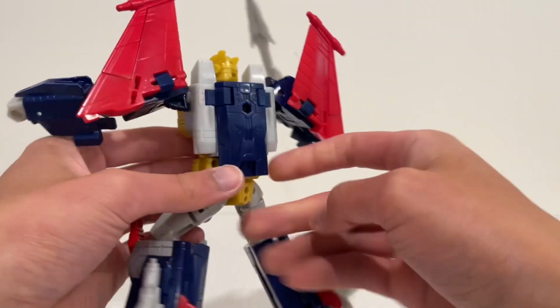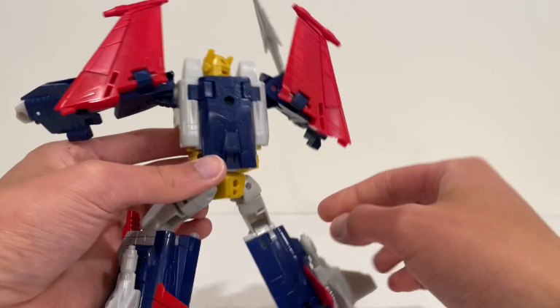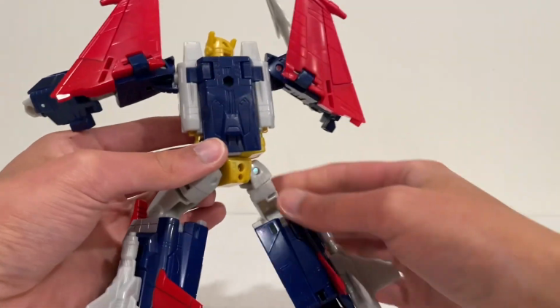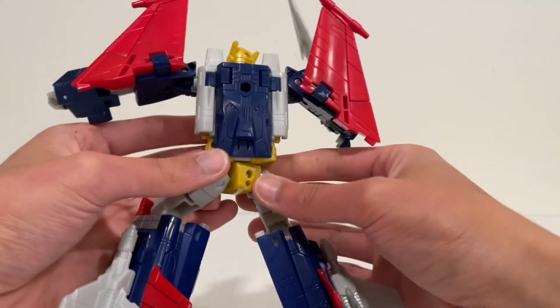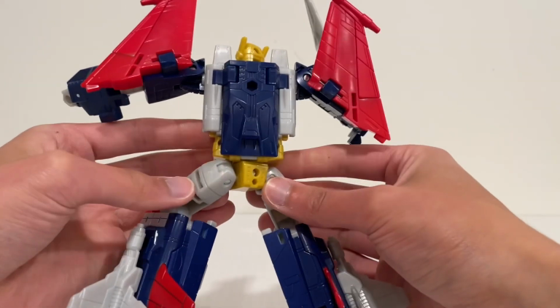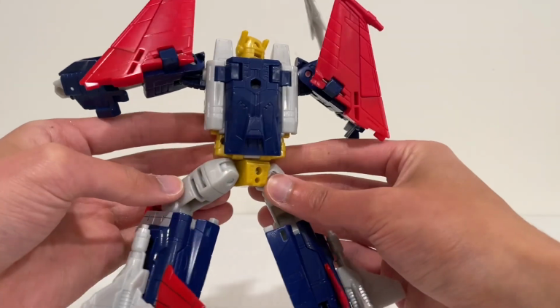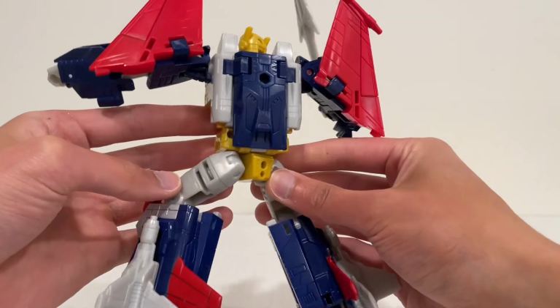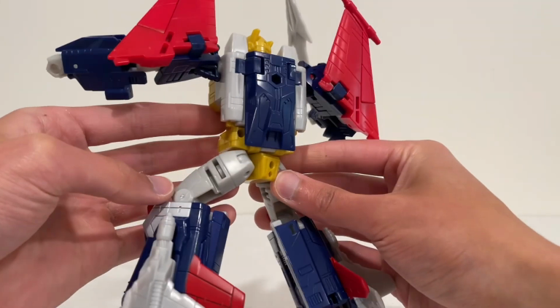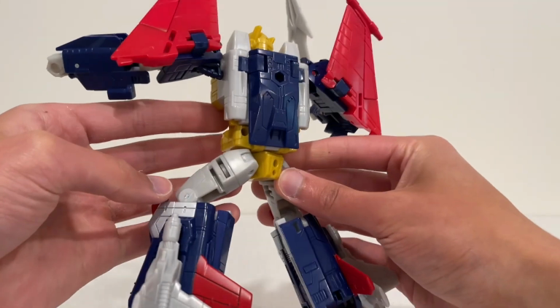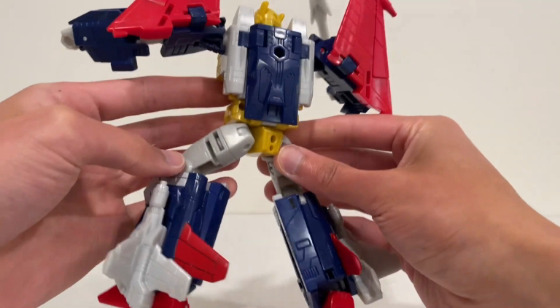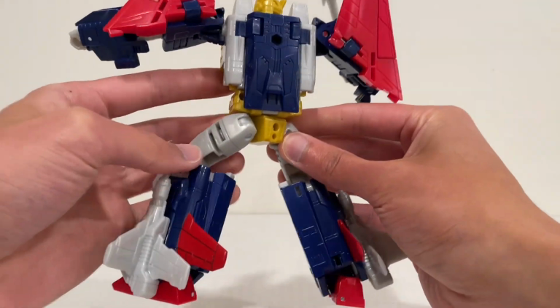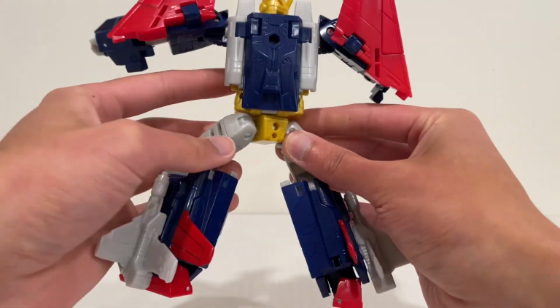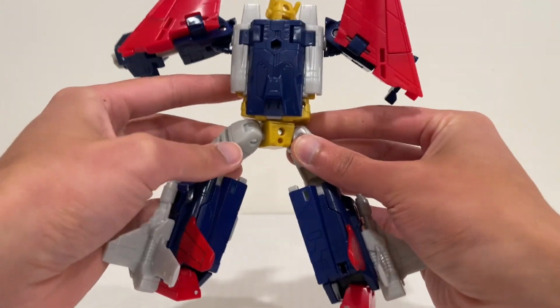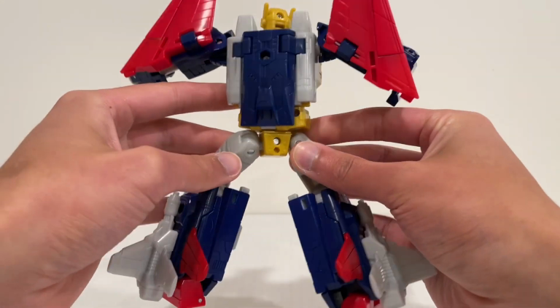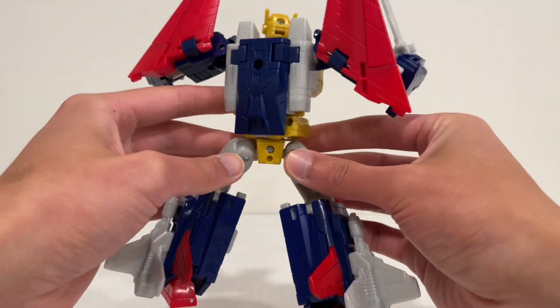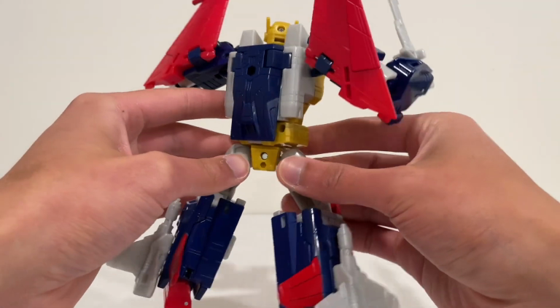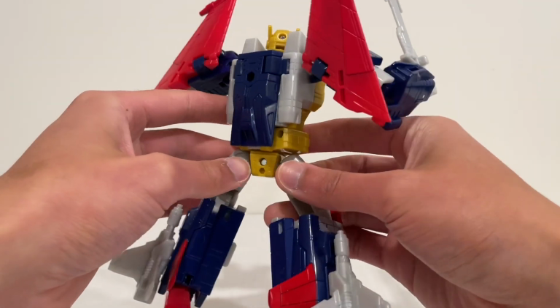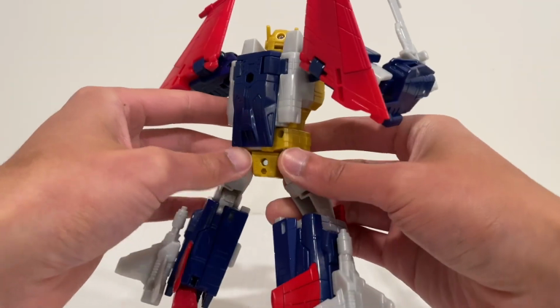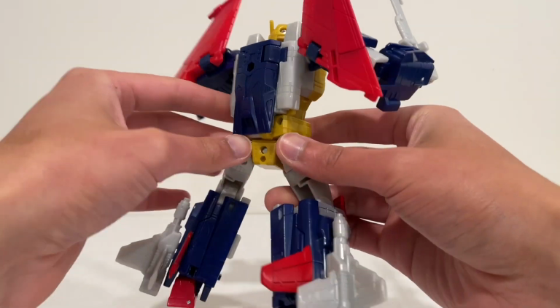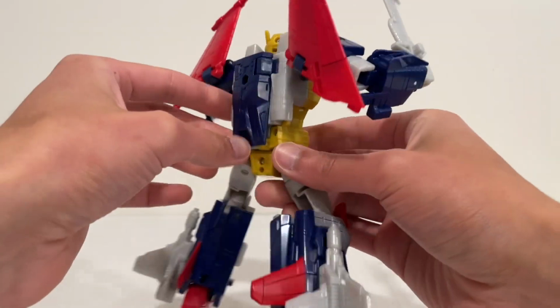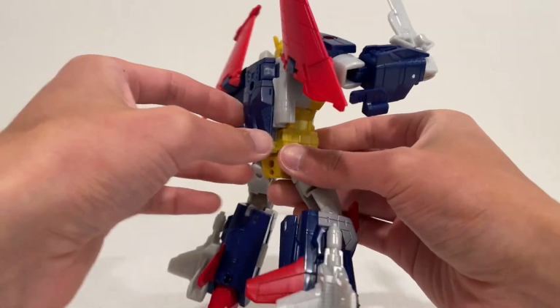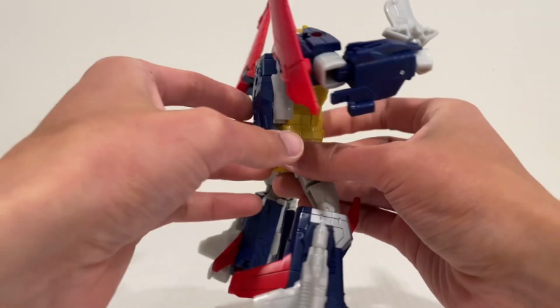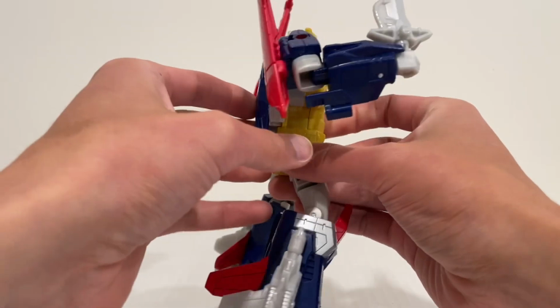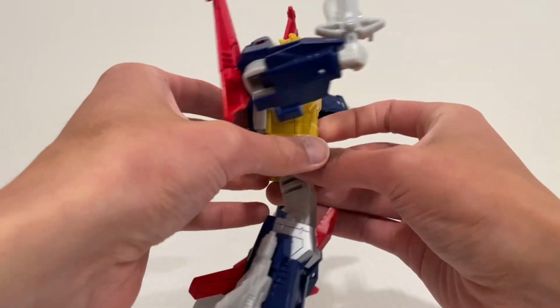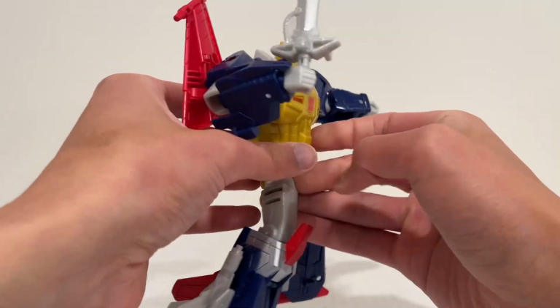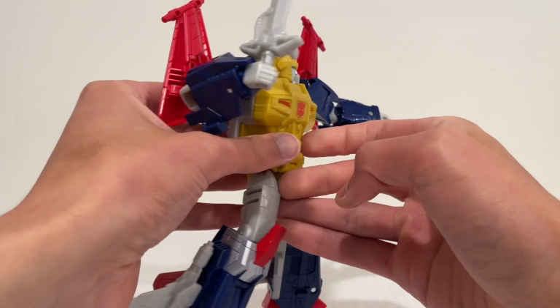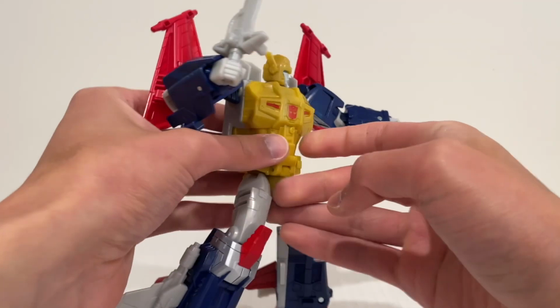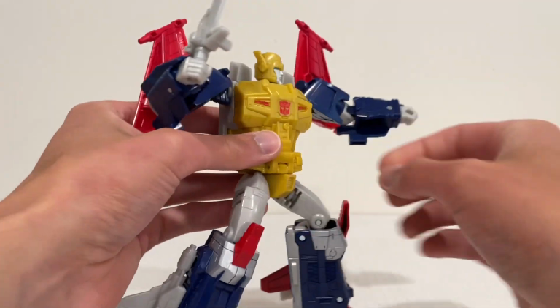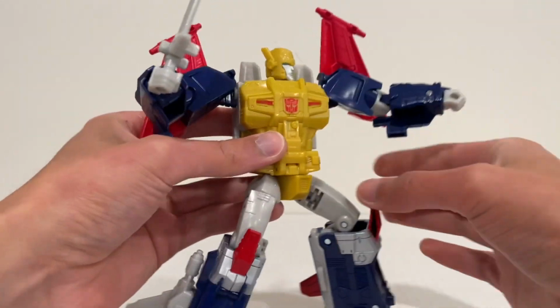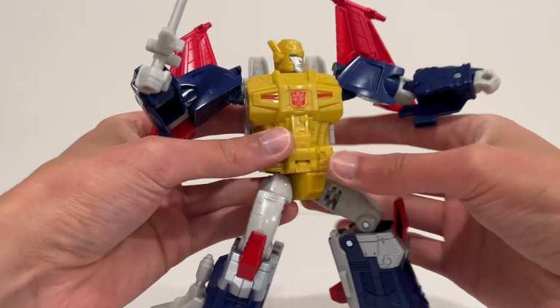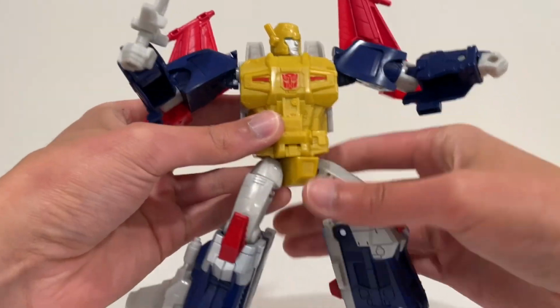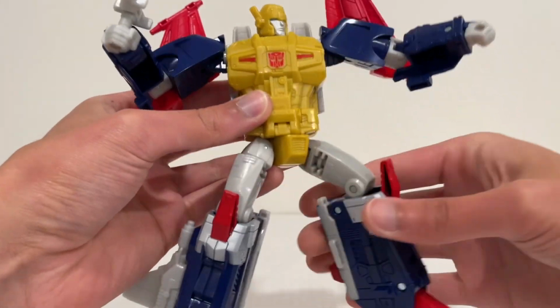There's his back. No kibble on this guy at all — nothing that's not supposed to be there. Very, very nice figure.